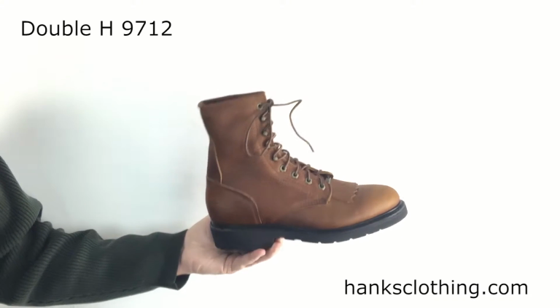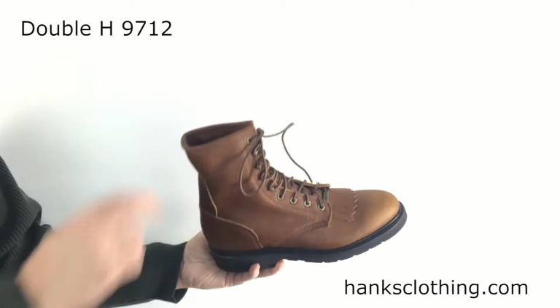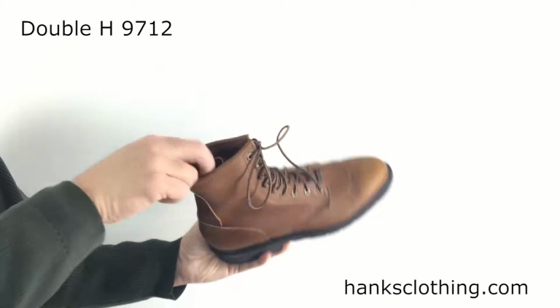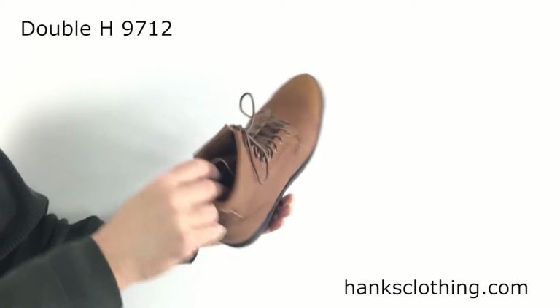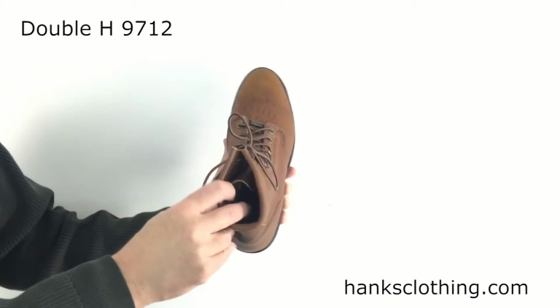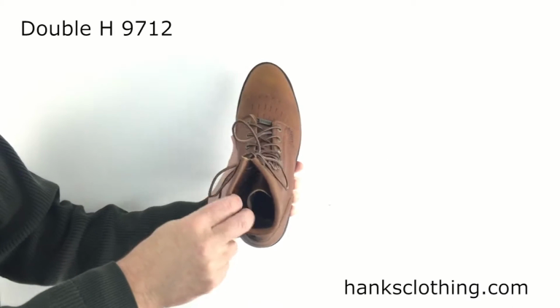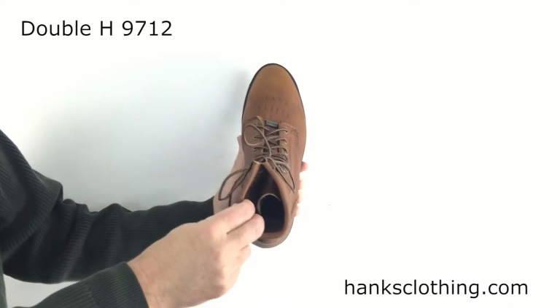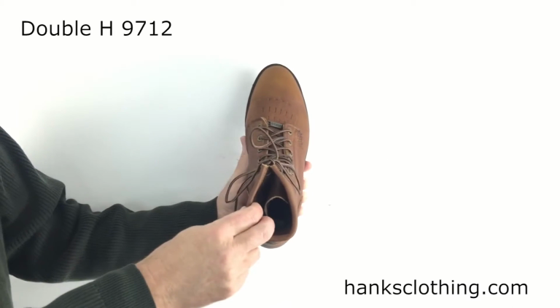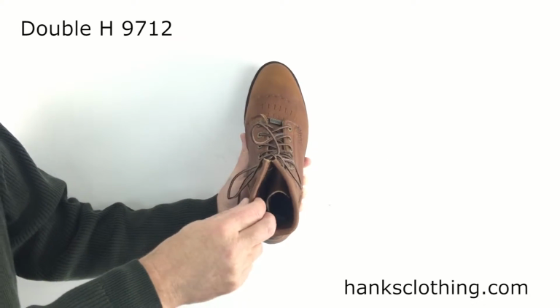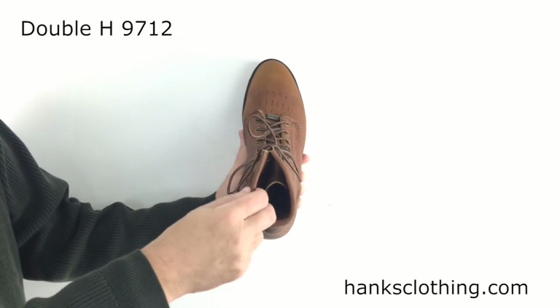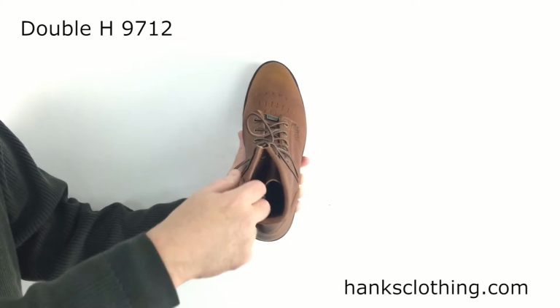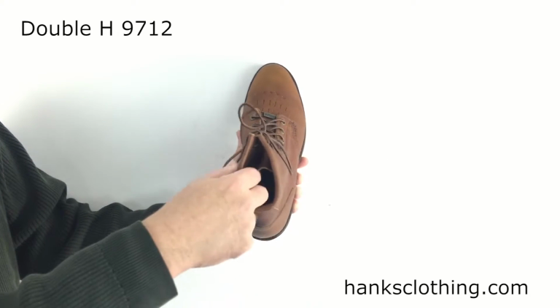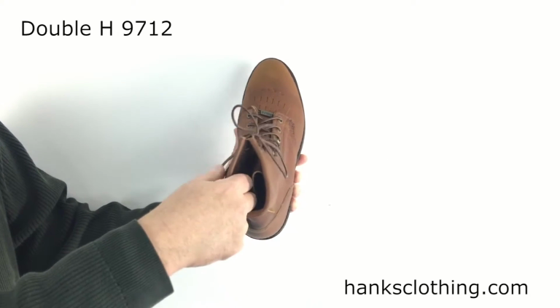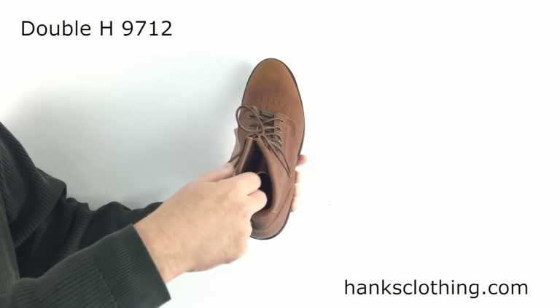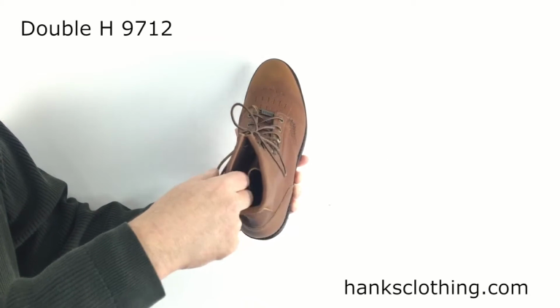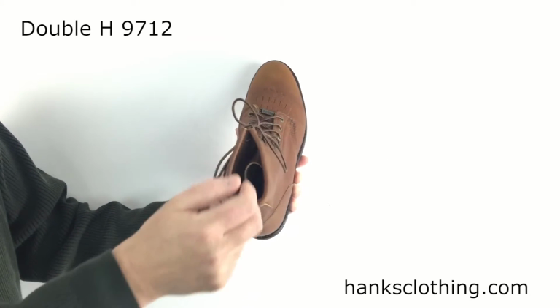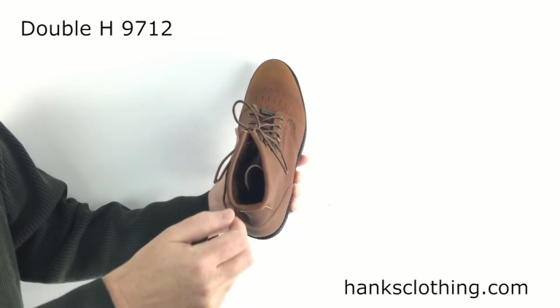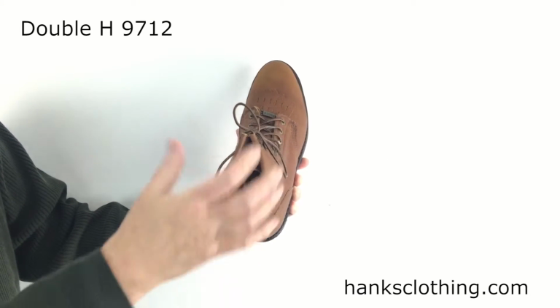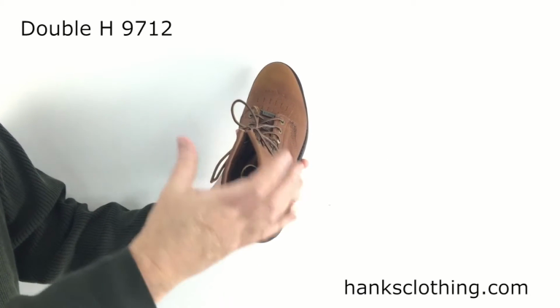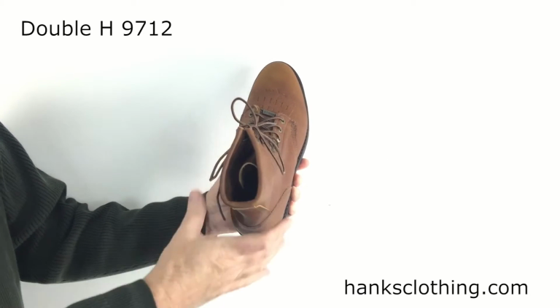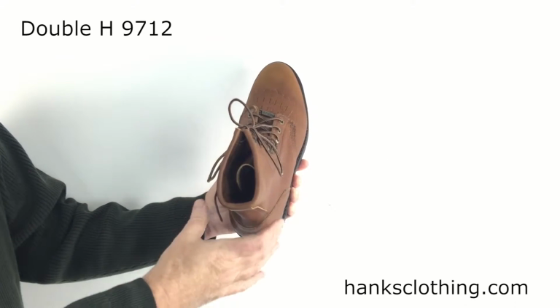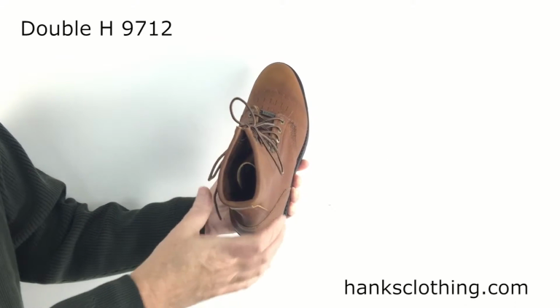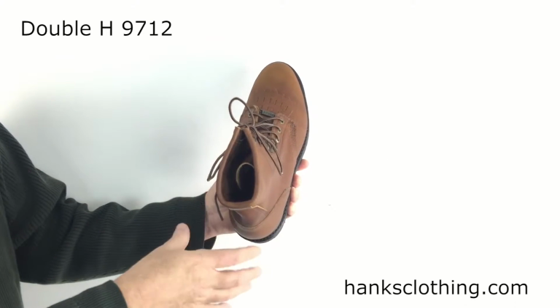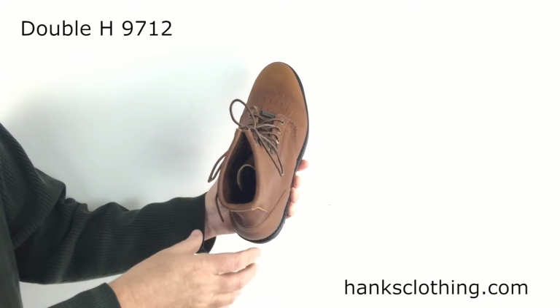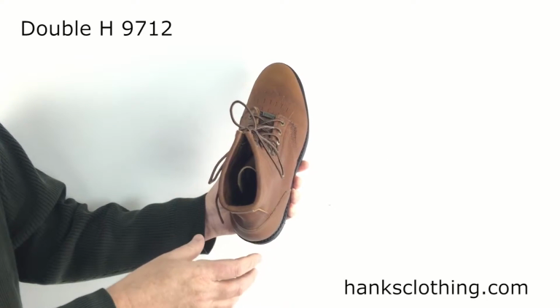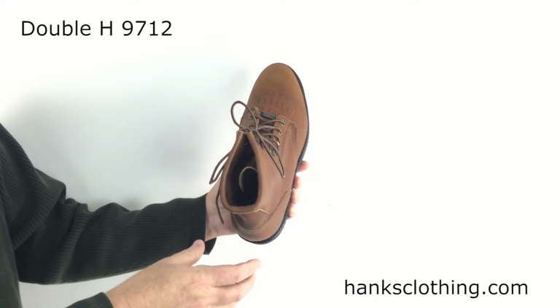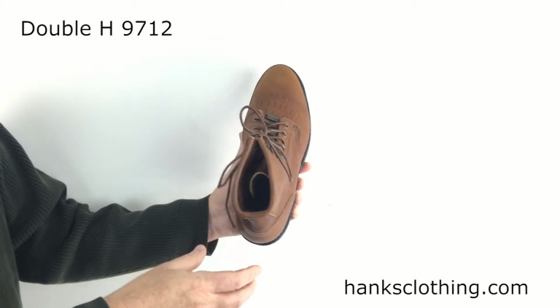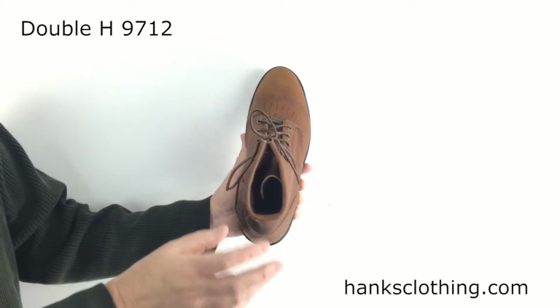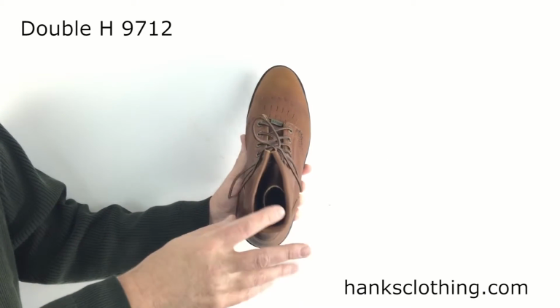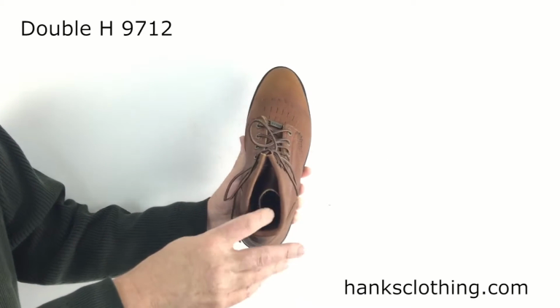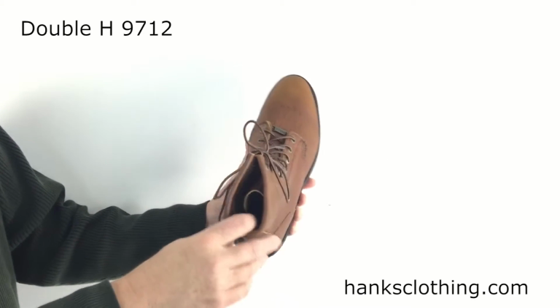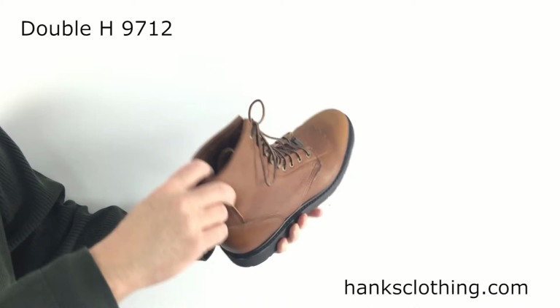Unlined — this is completely unlined. Some people don't like that lining in the shaft and stuff, and this doesn't have it.